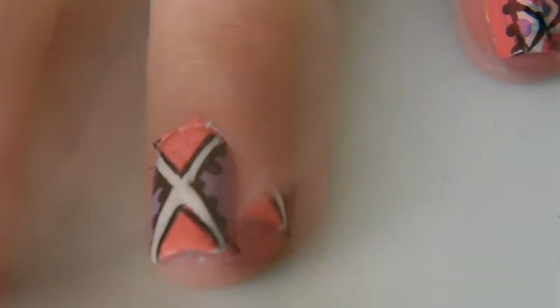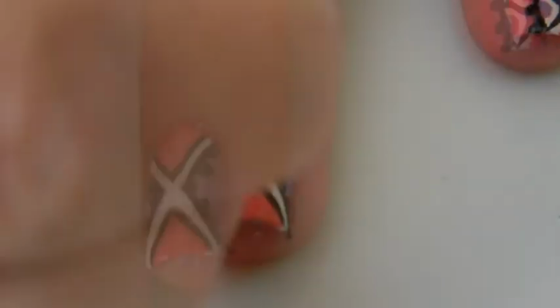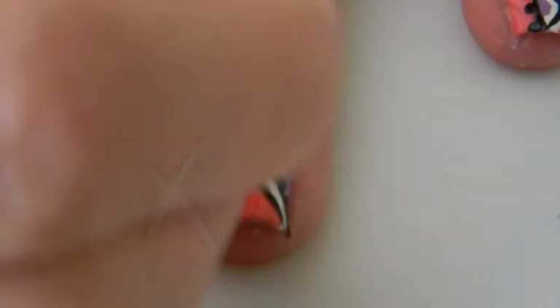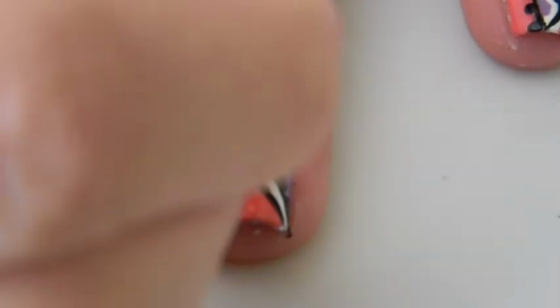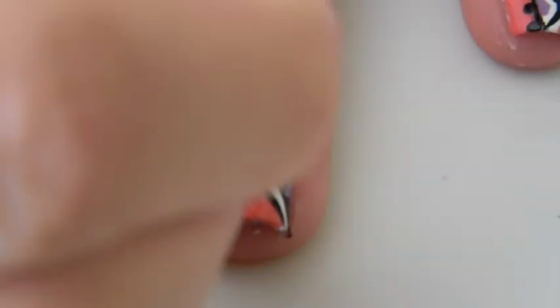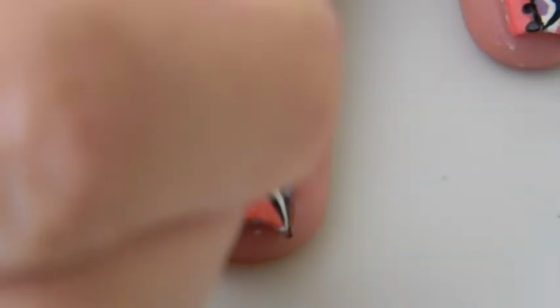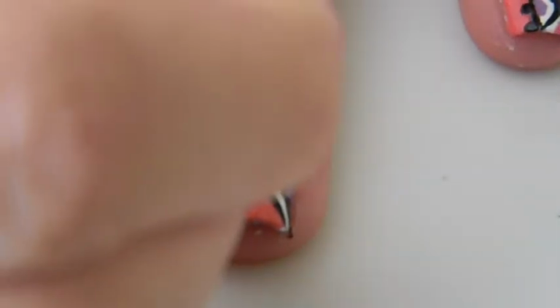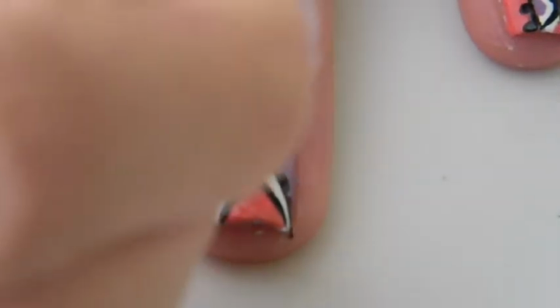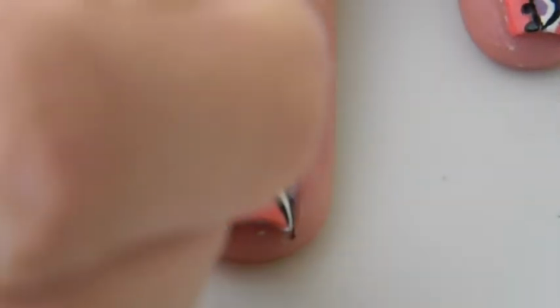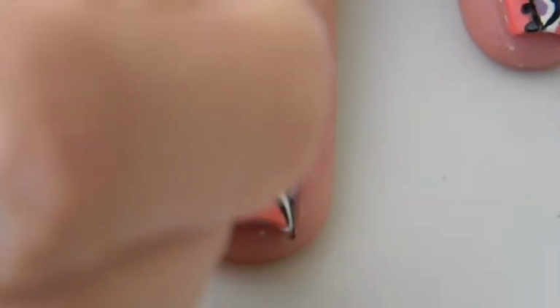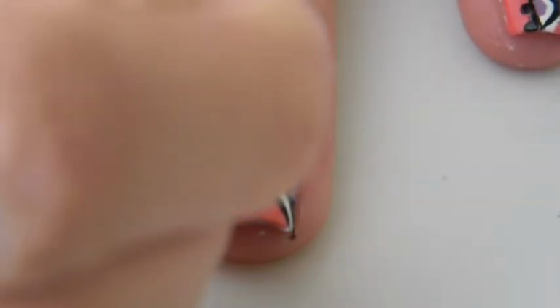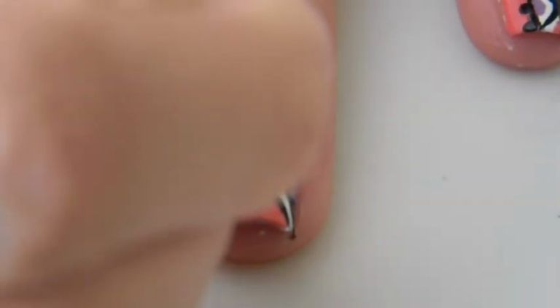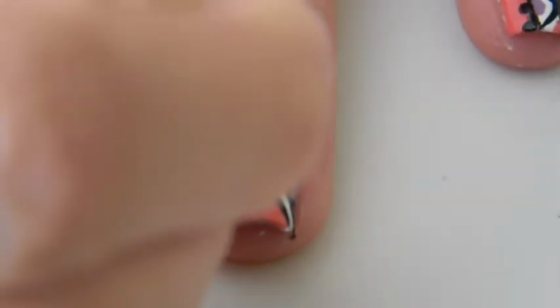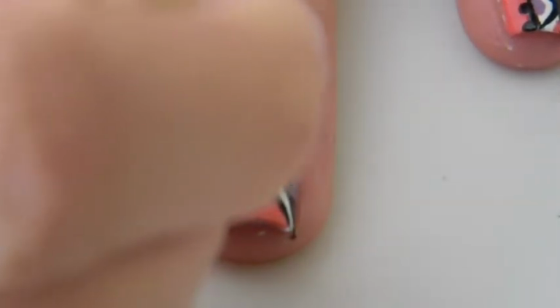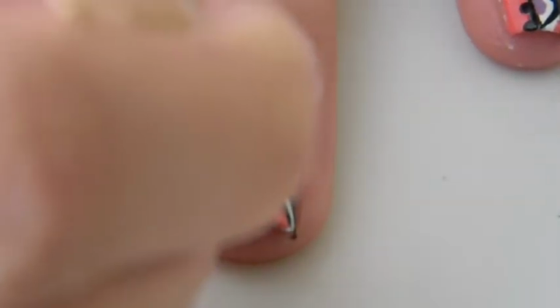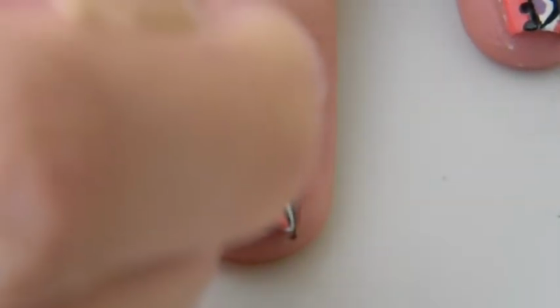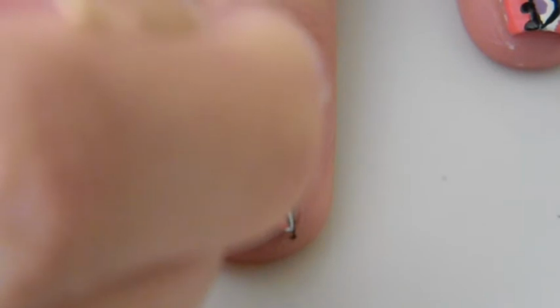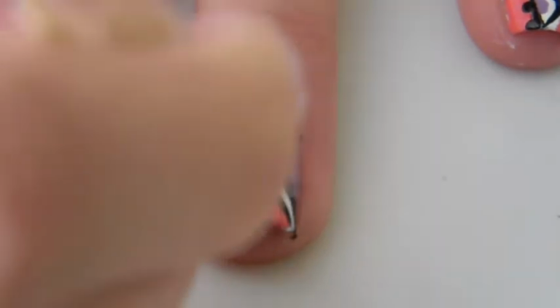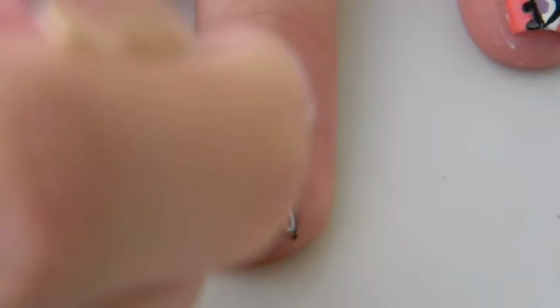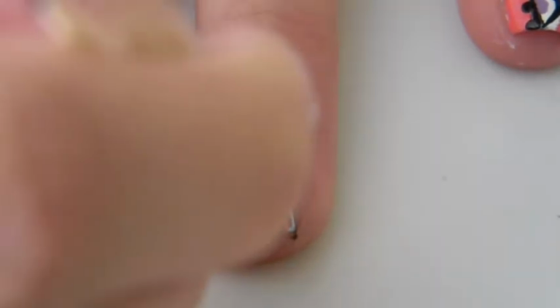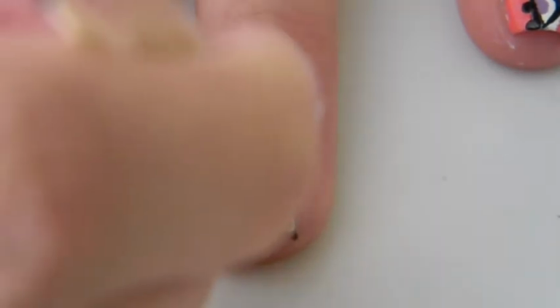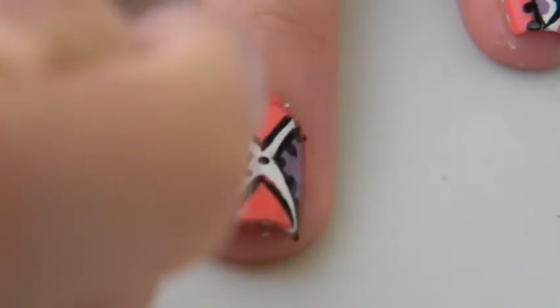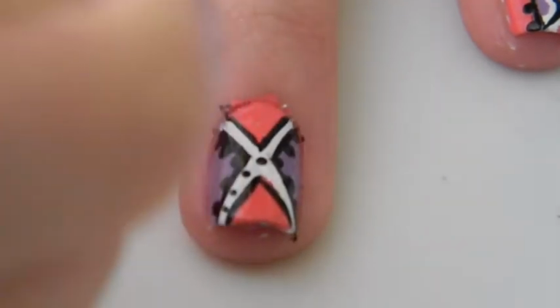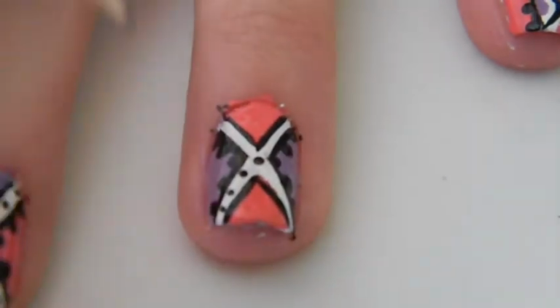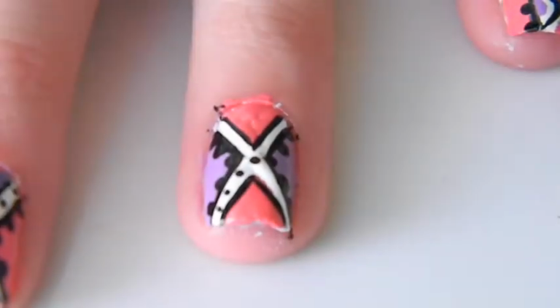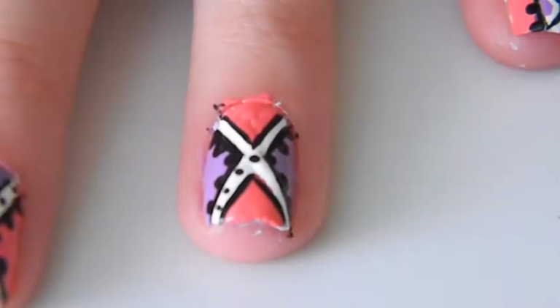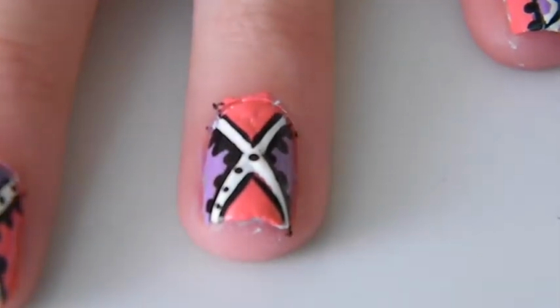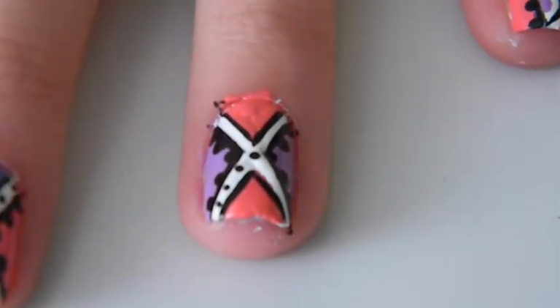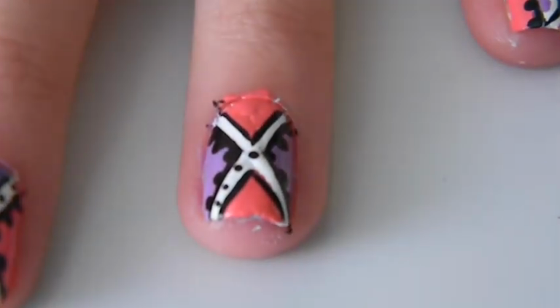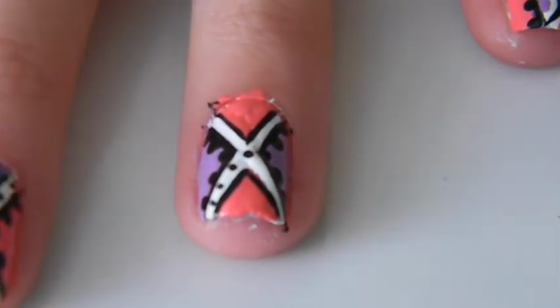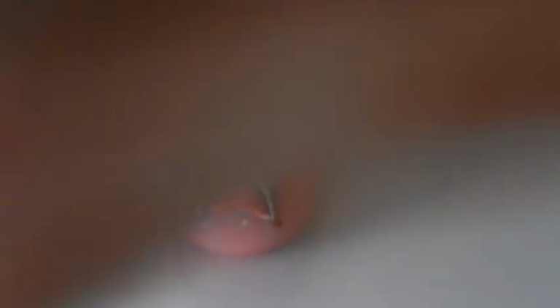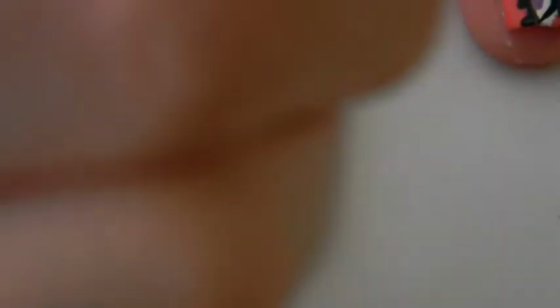Then here I'm just using a toothpick to create really tiny black dots to go in the middle of the white section.